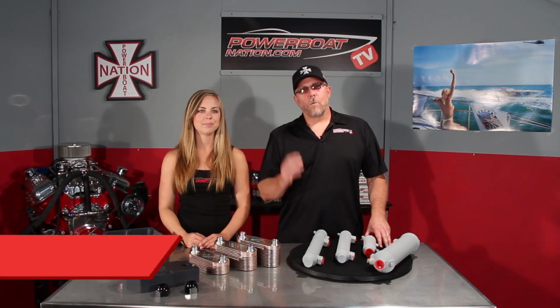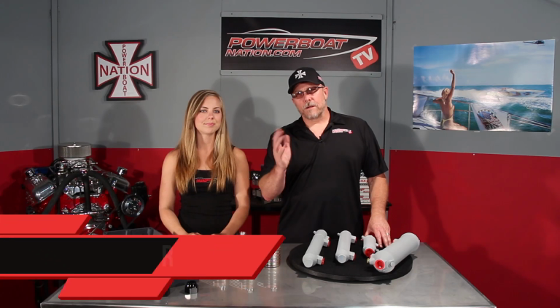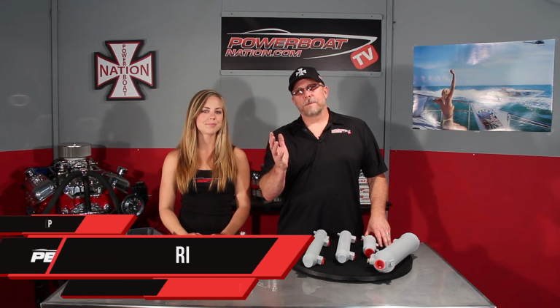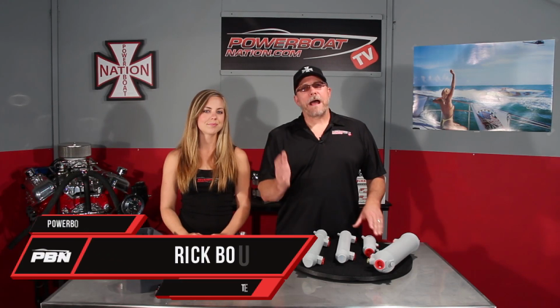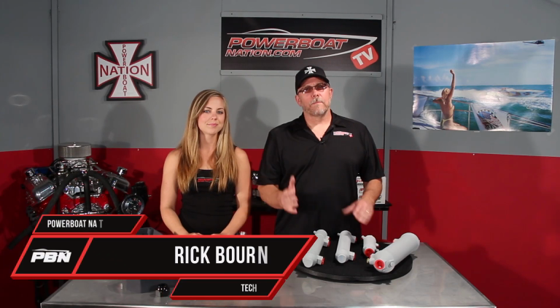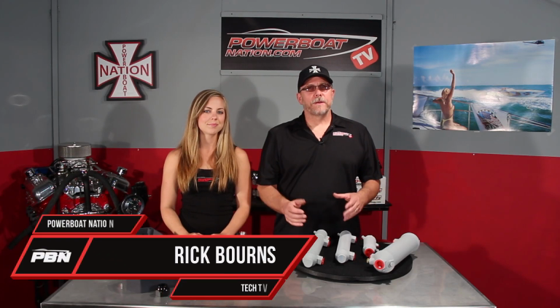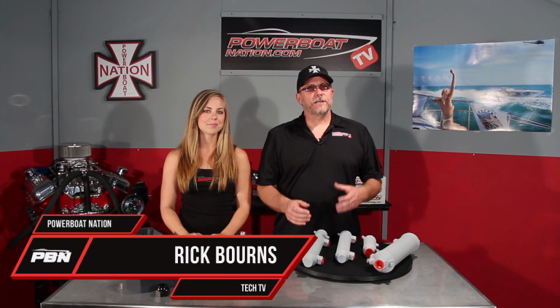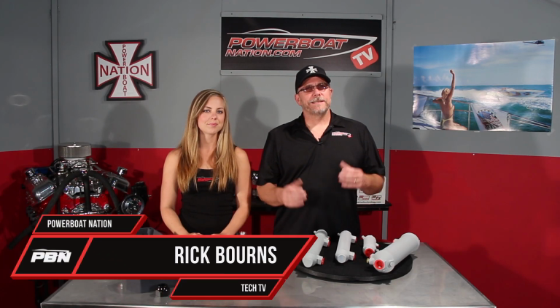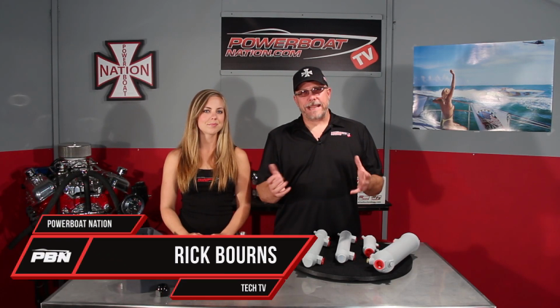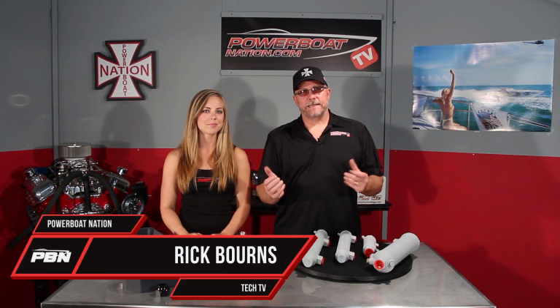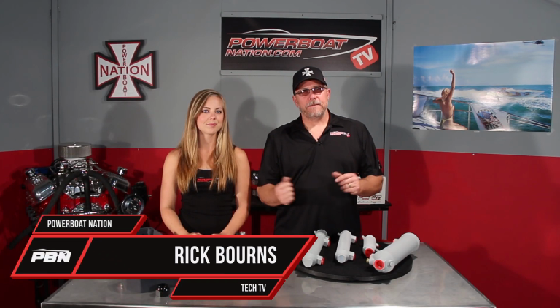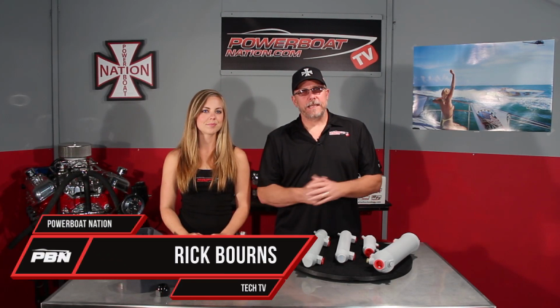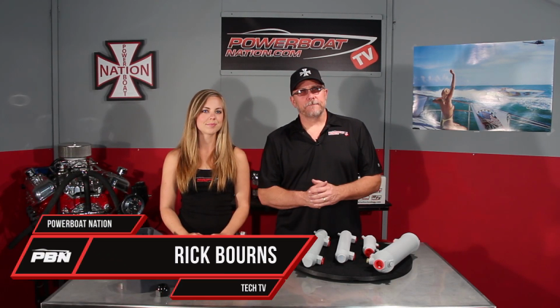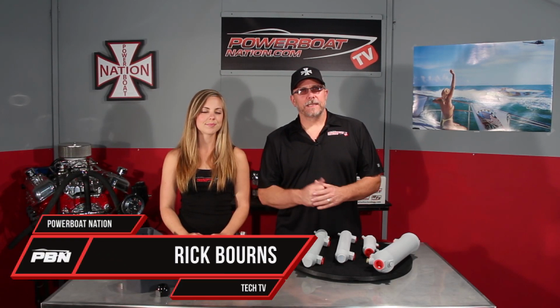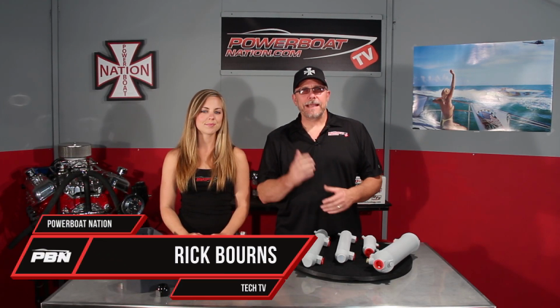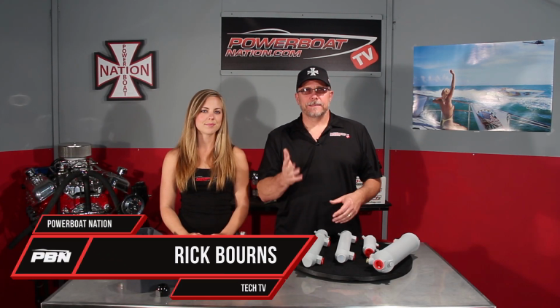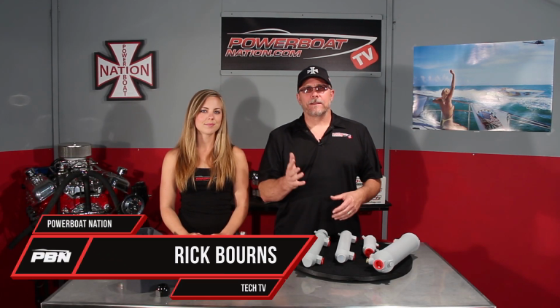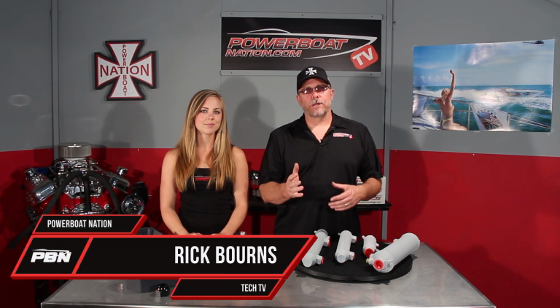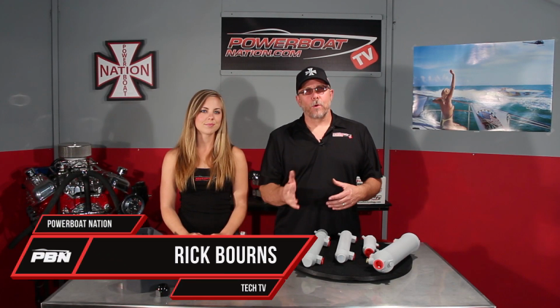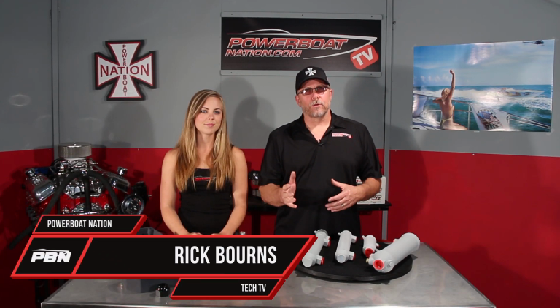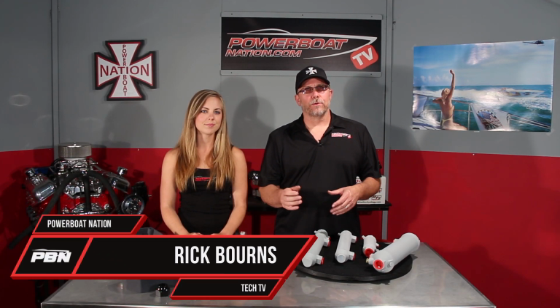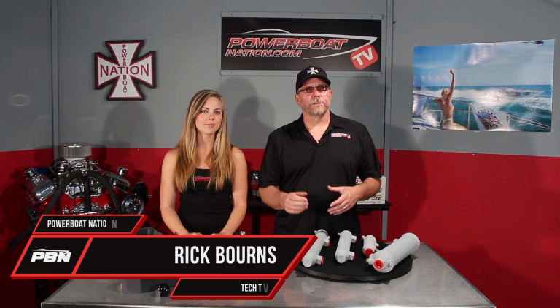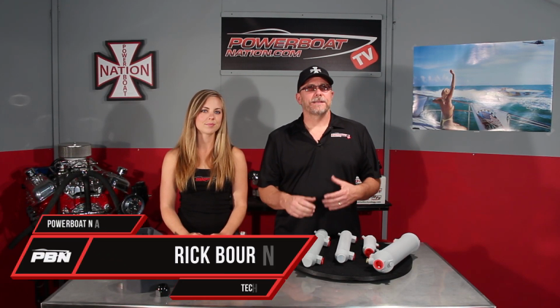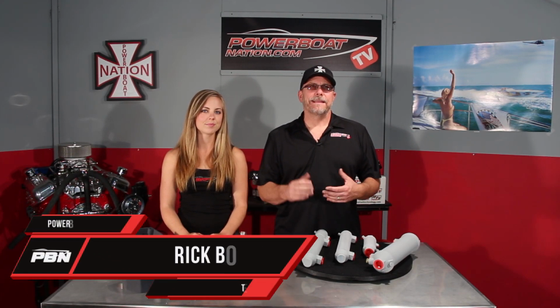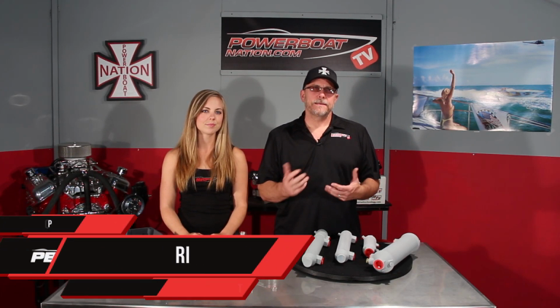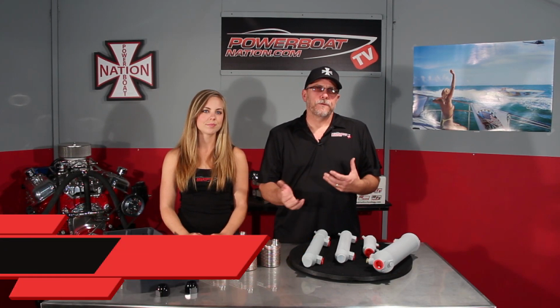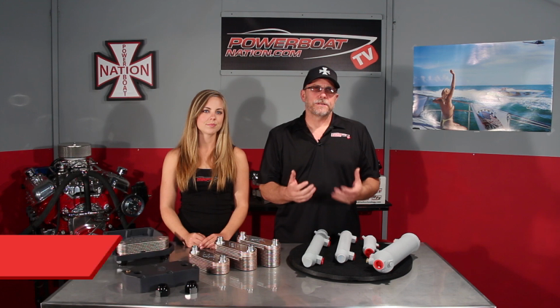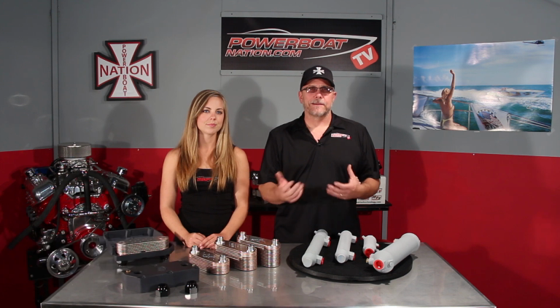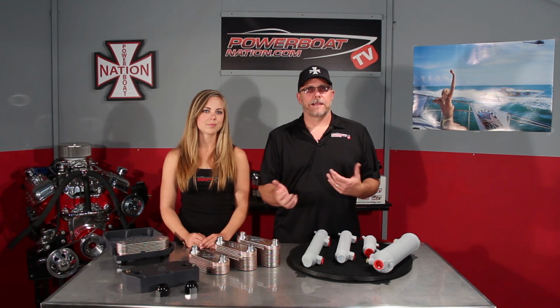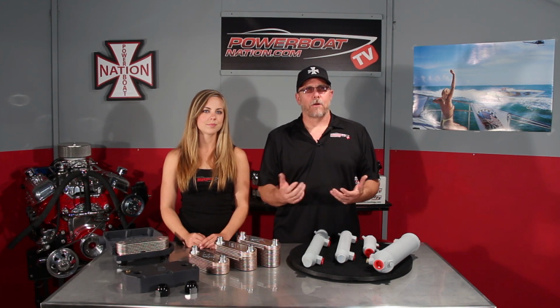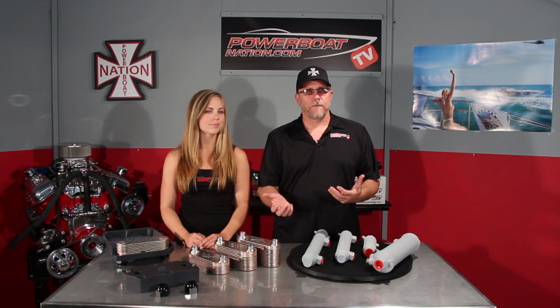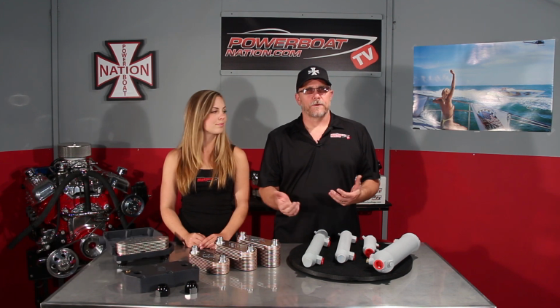Welcome to Powerboat Nation Tech TV. Today let's take a look at oil coolers and the different styles that are offered.